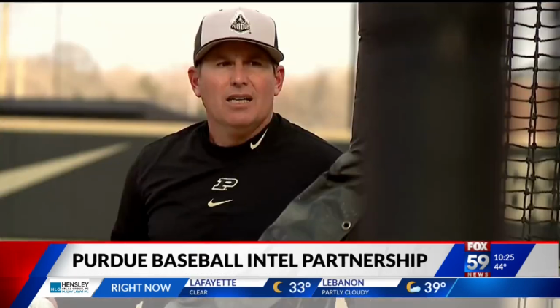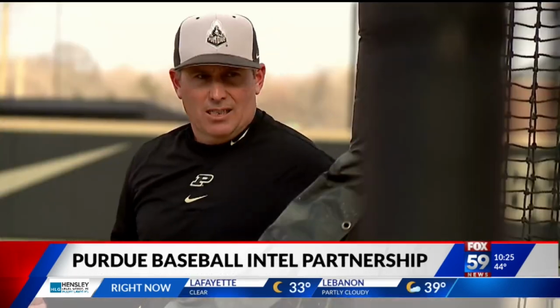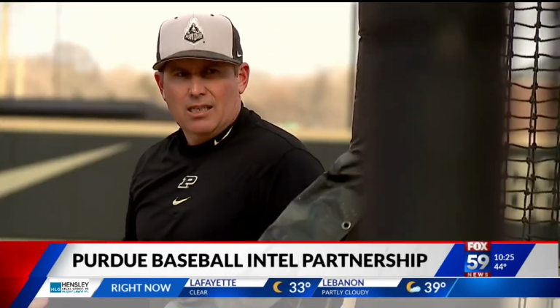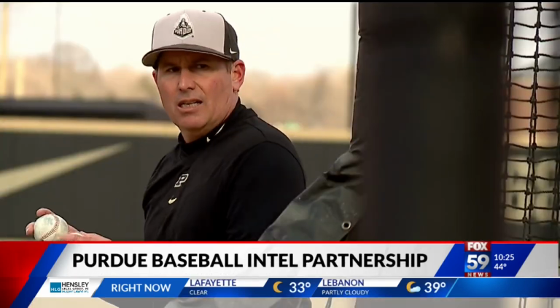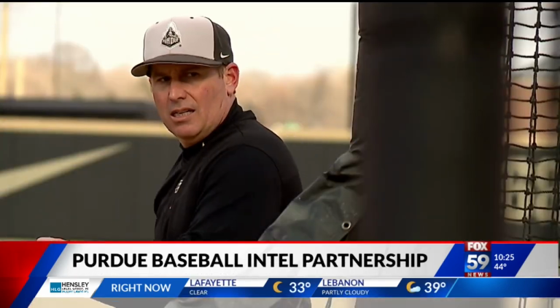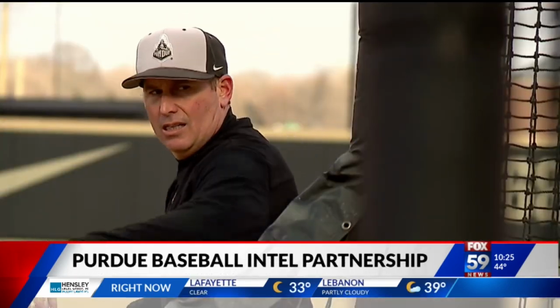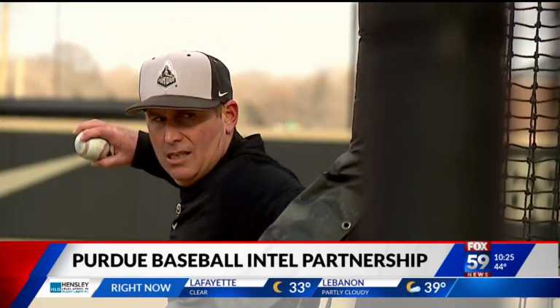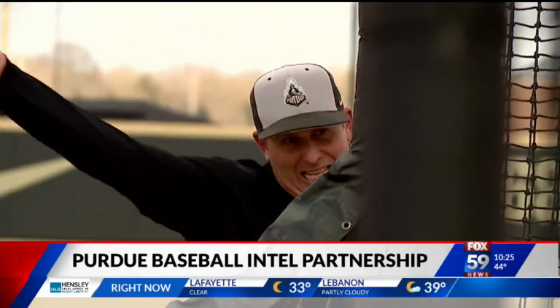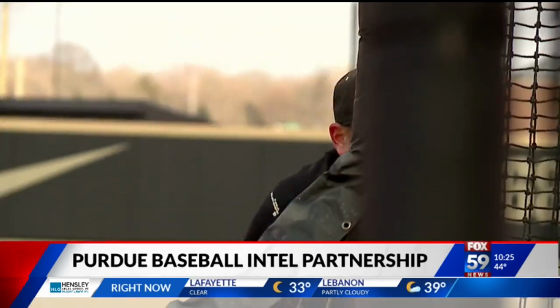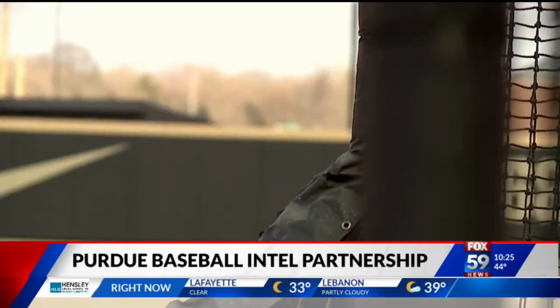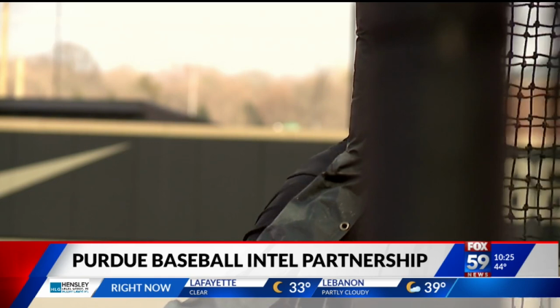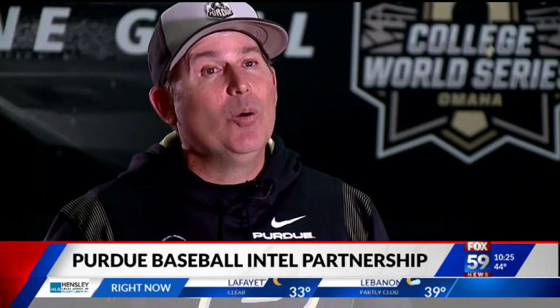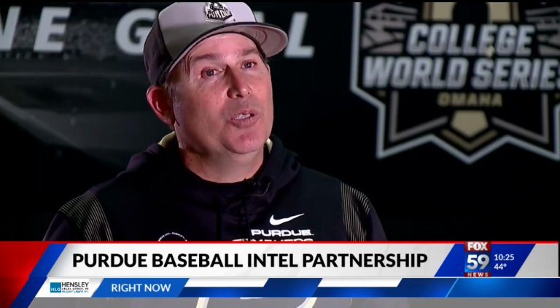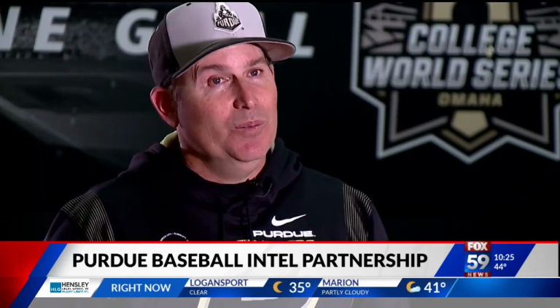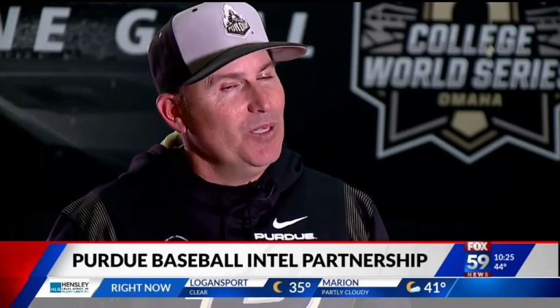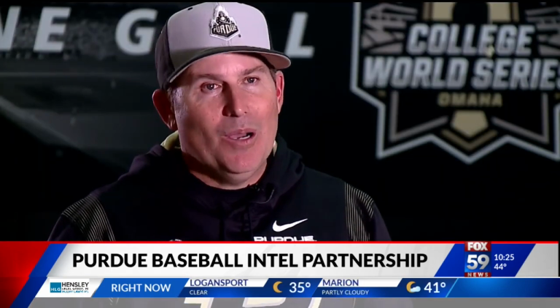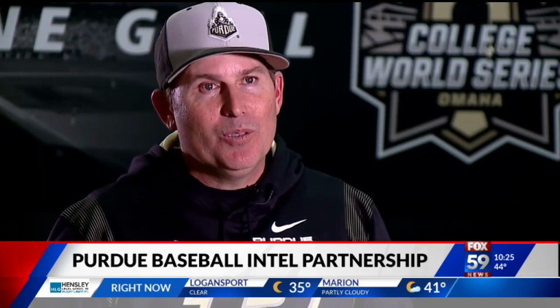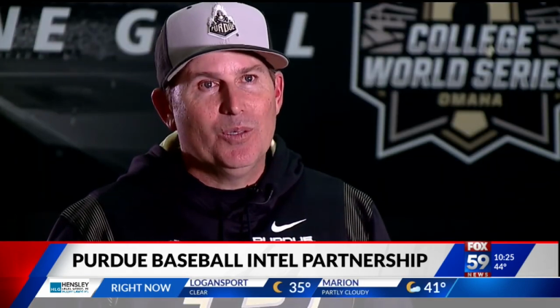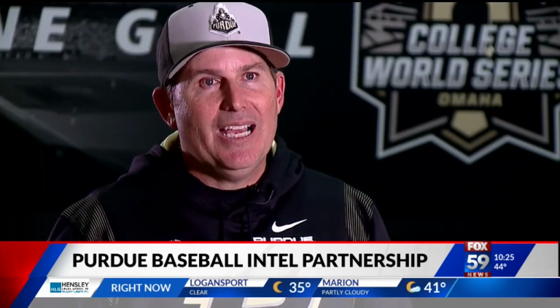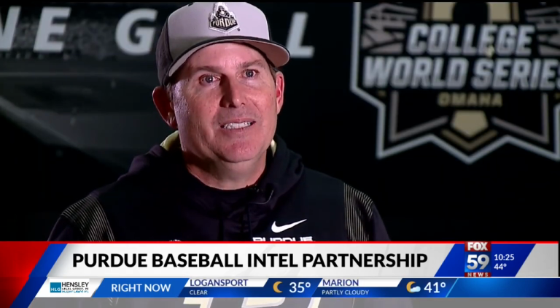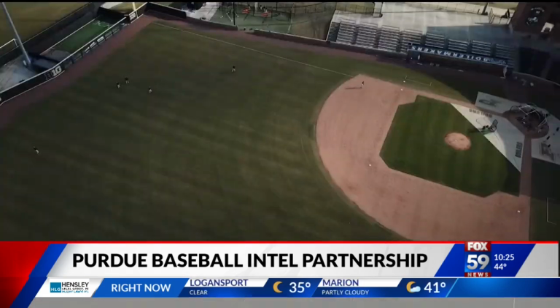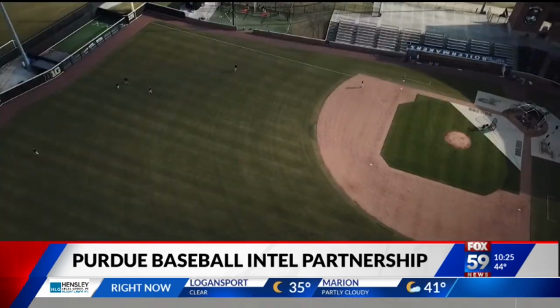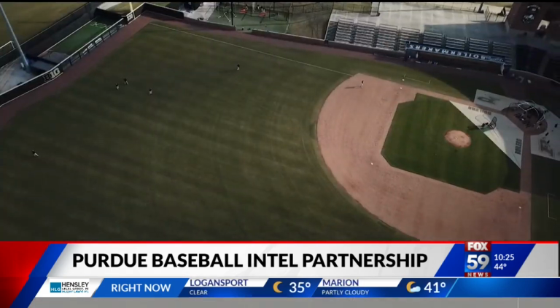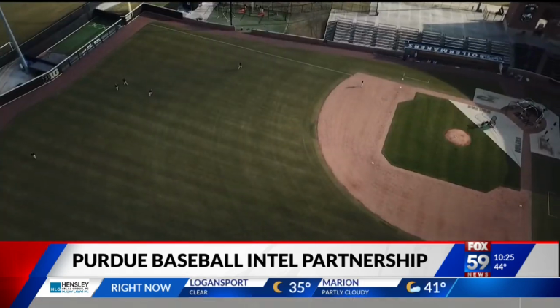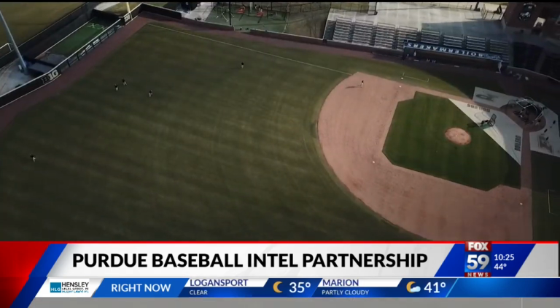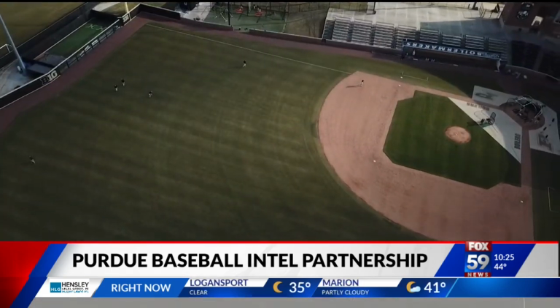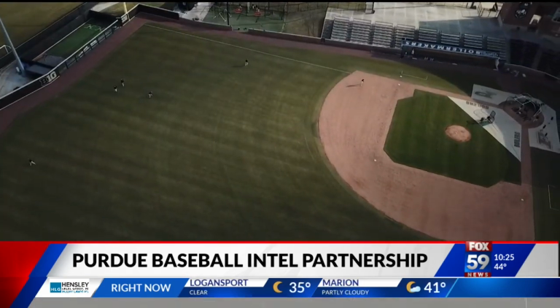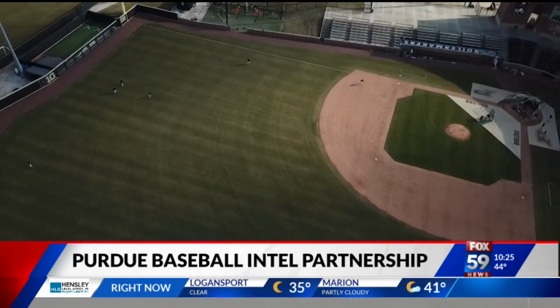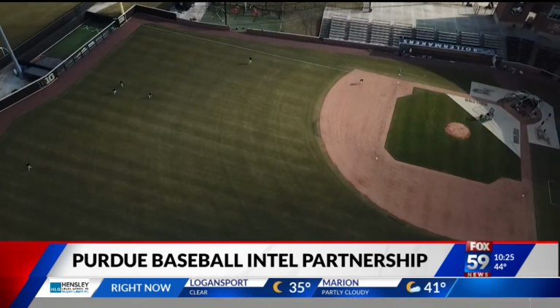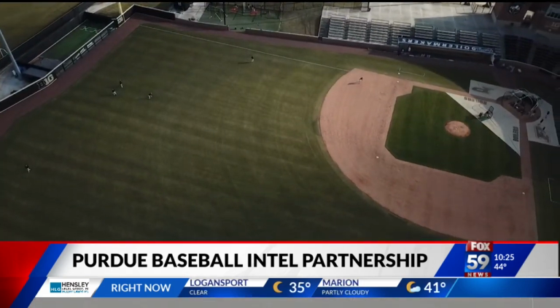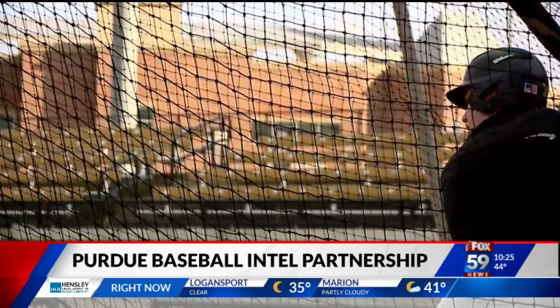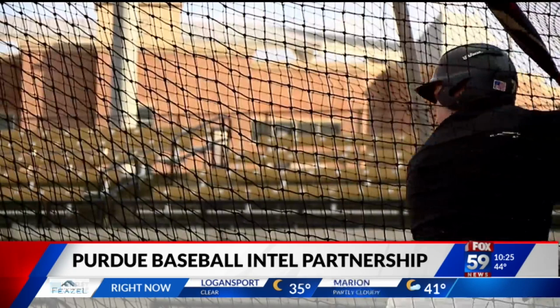Purdue head coach Greg Goff admits: "I'm an old school guy." Yet his Boilermakers are anything but primitive.